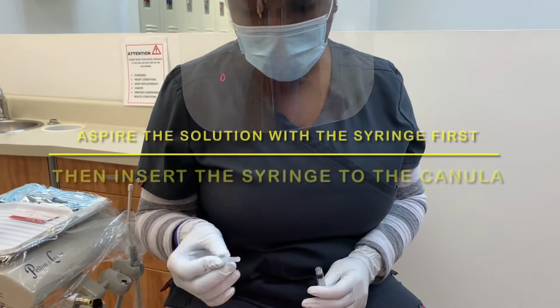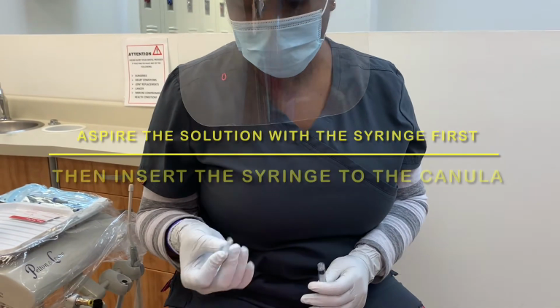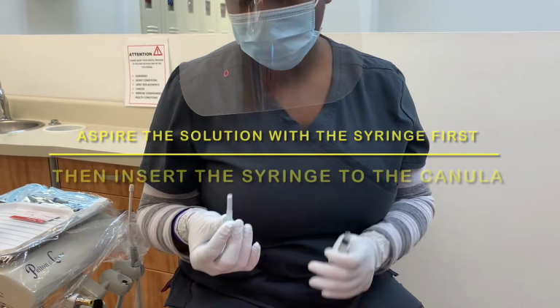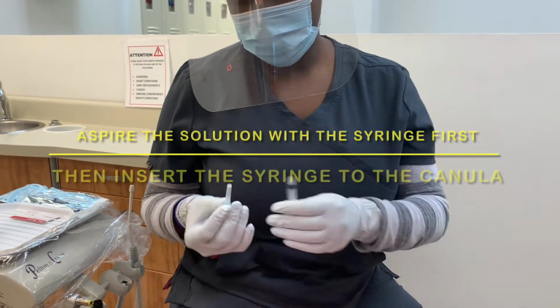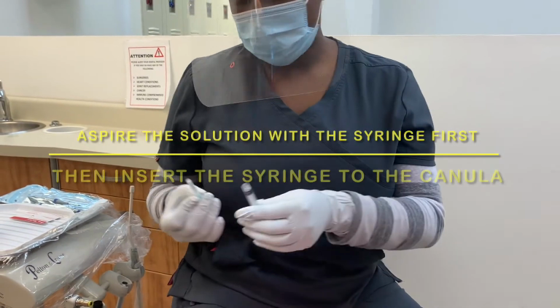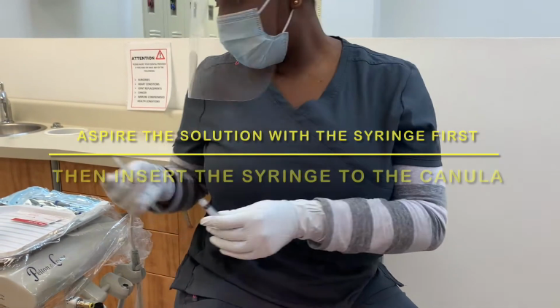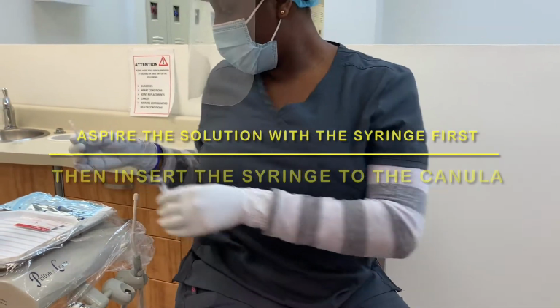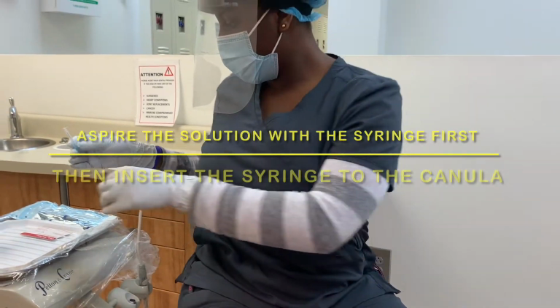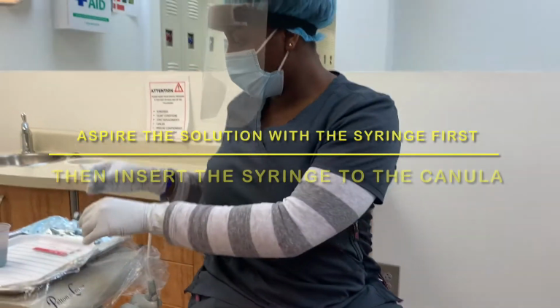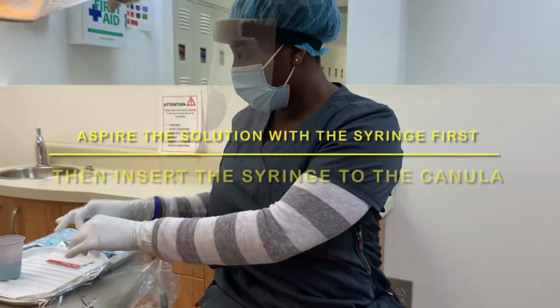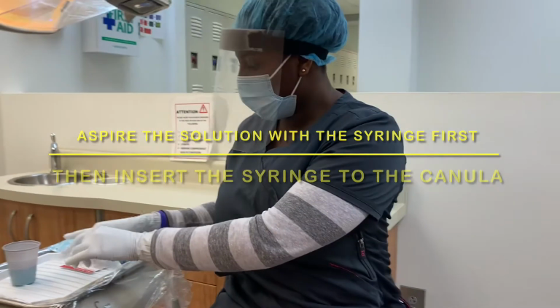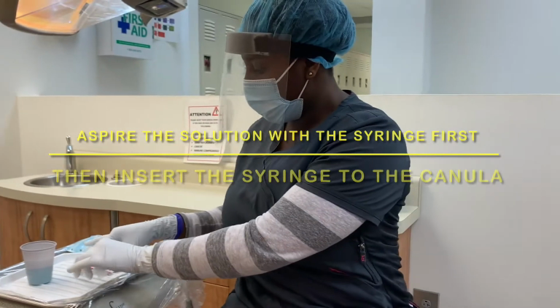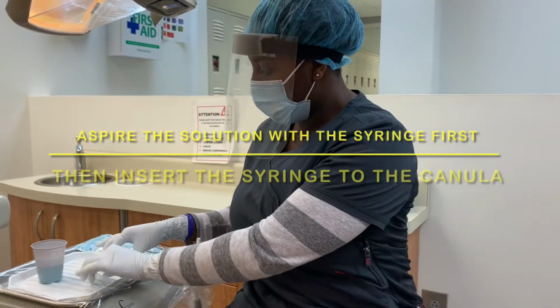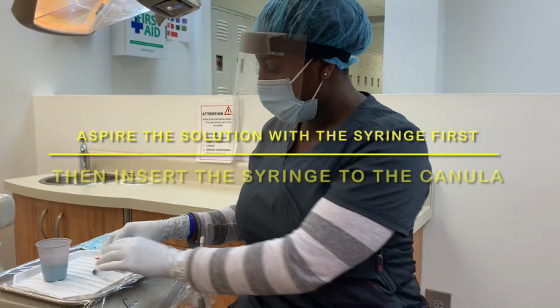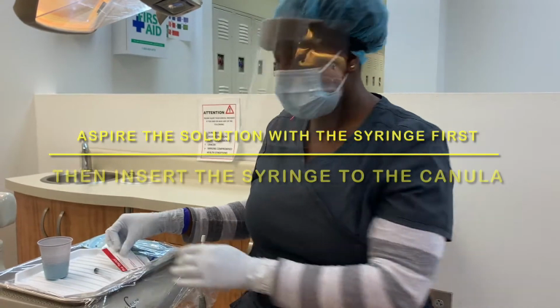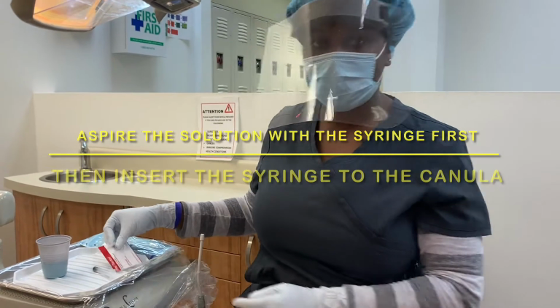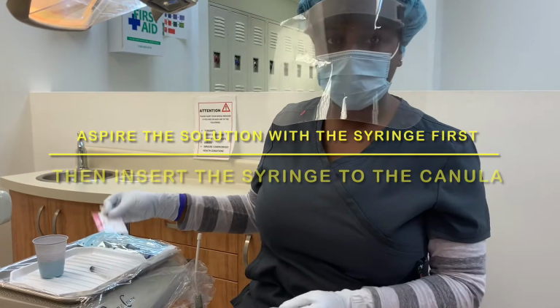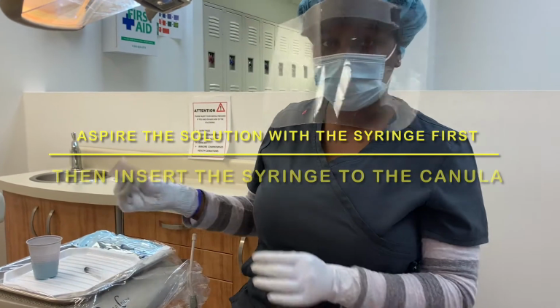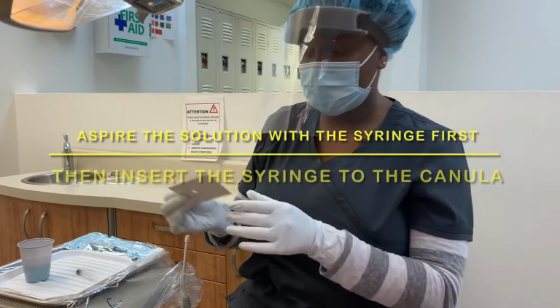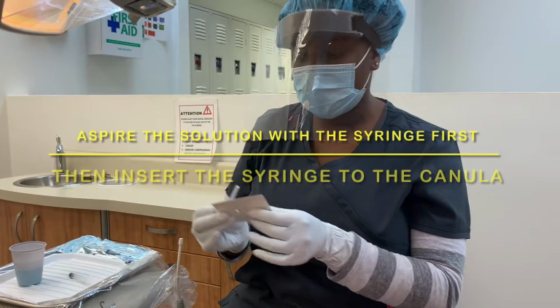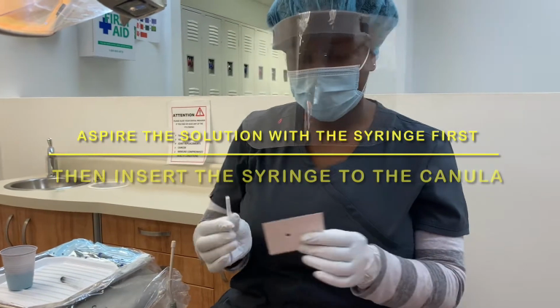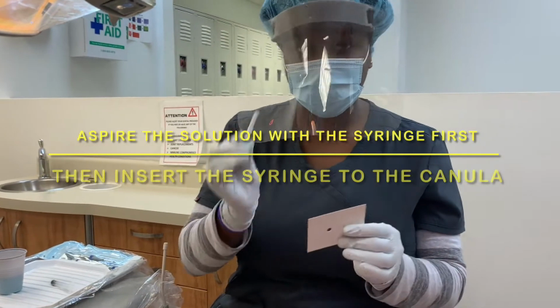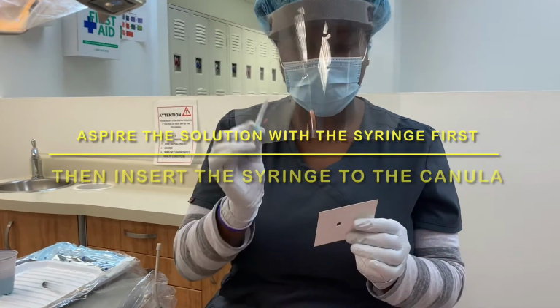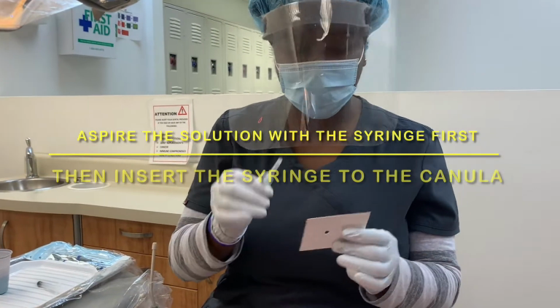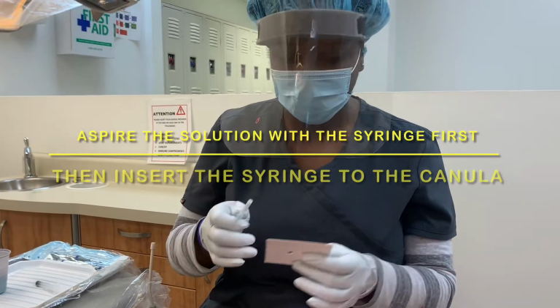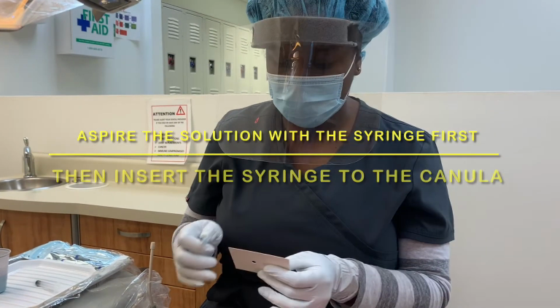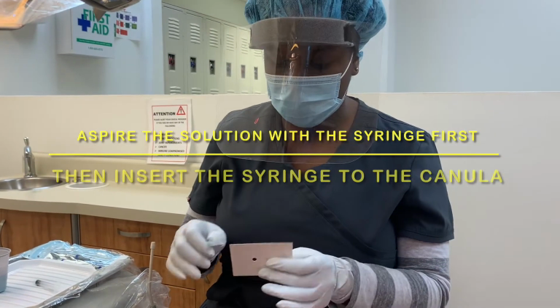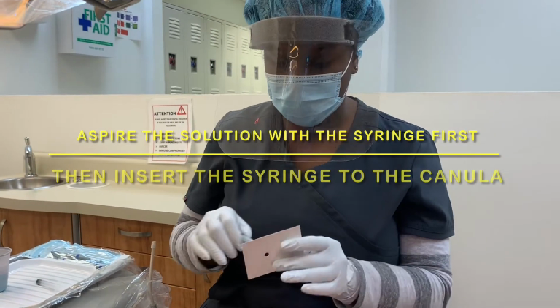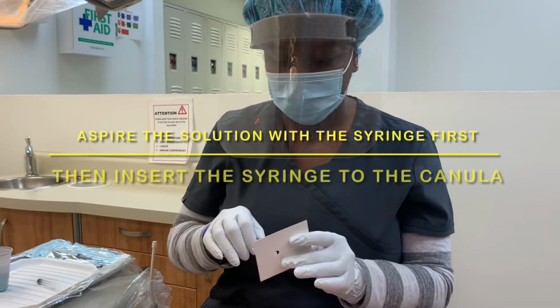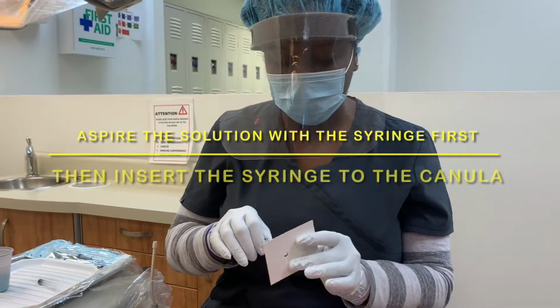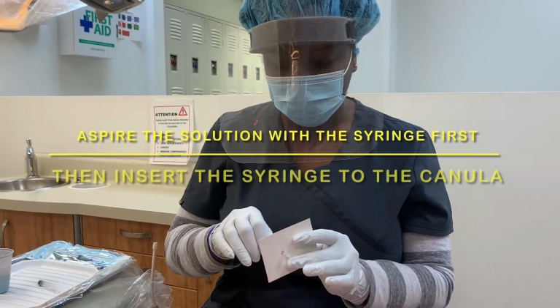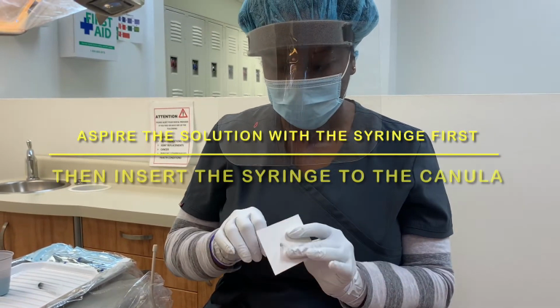It's not a needle — it's not going to poke you. So first, I'm going to insert the cannula in the protector sheet.